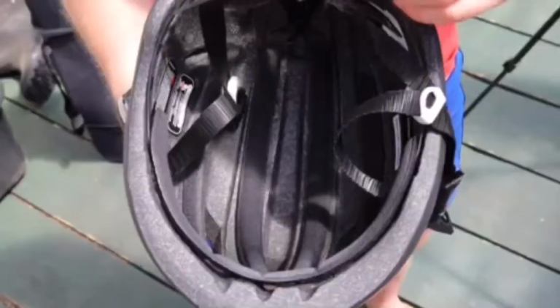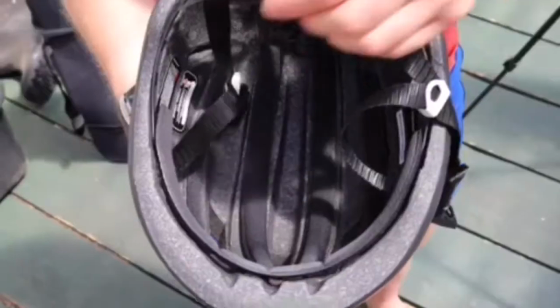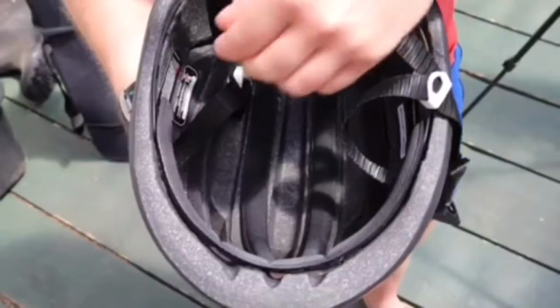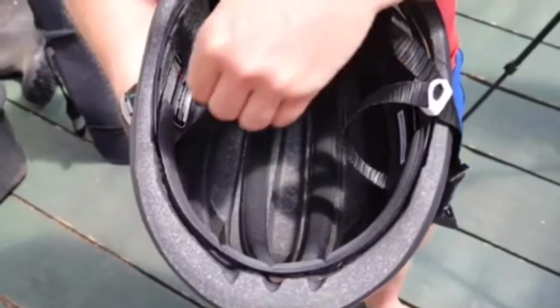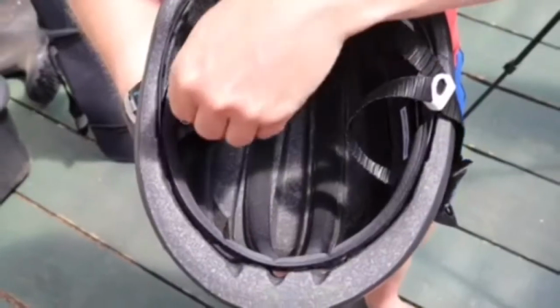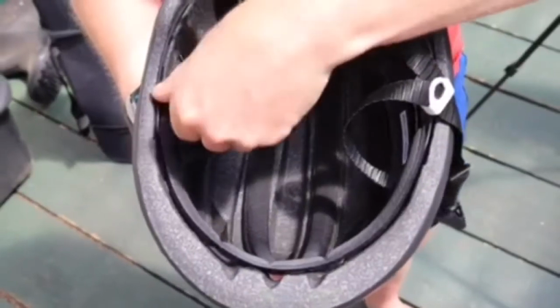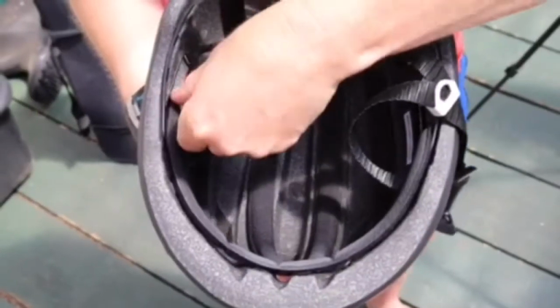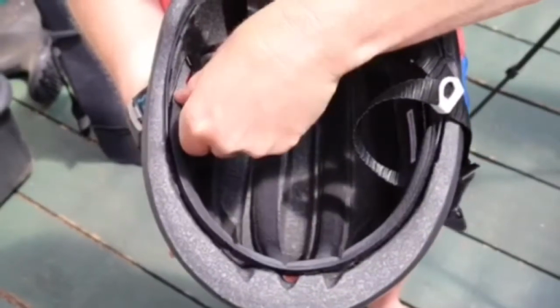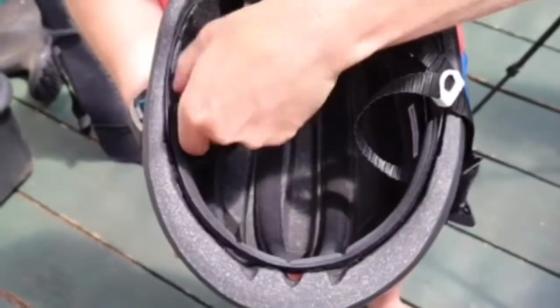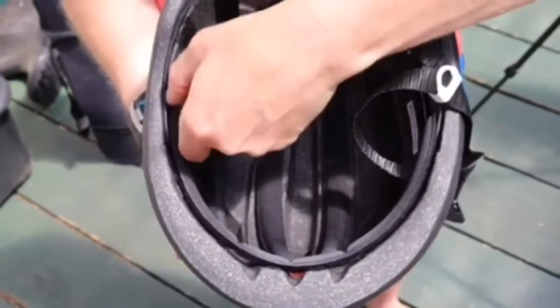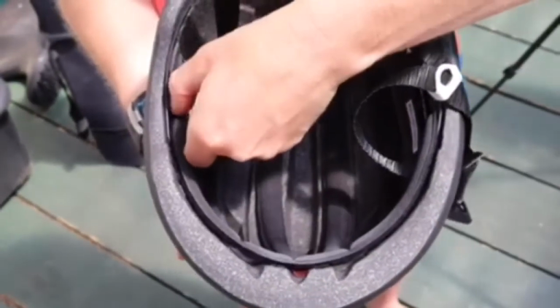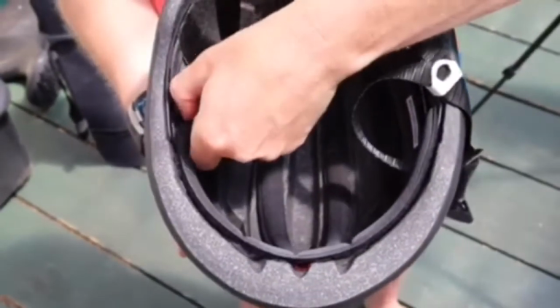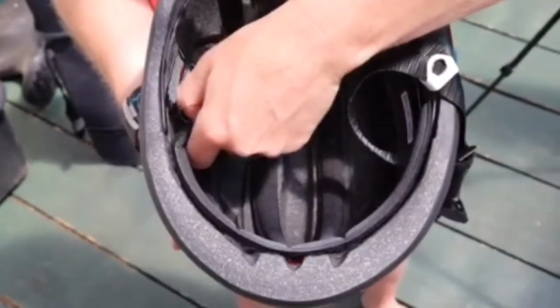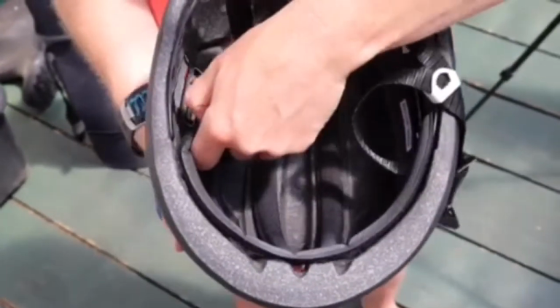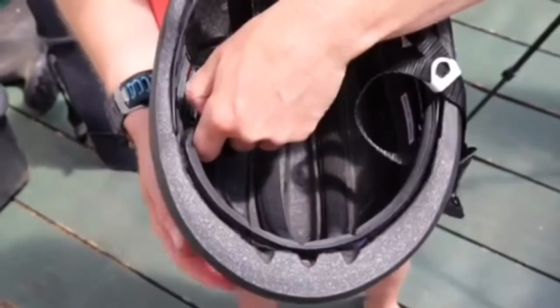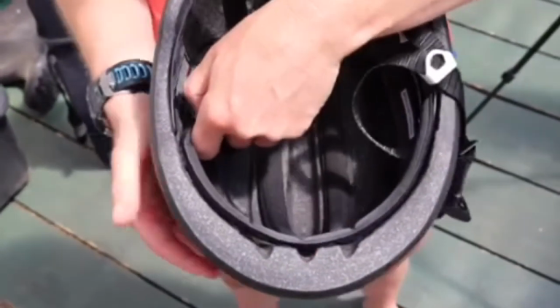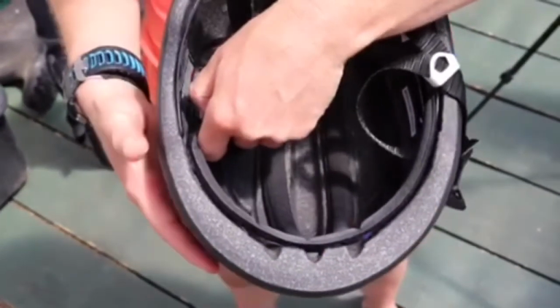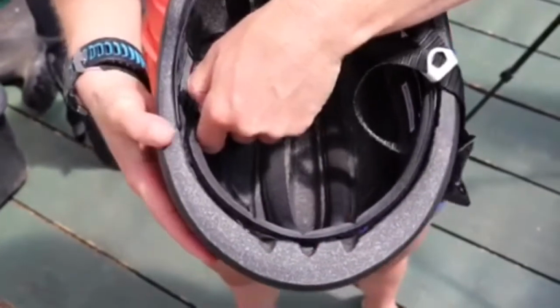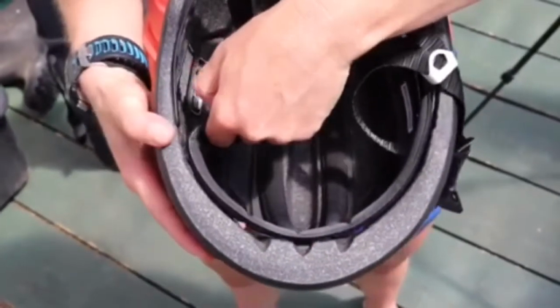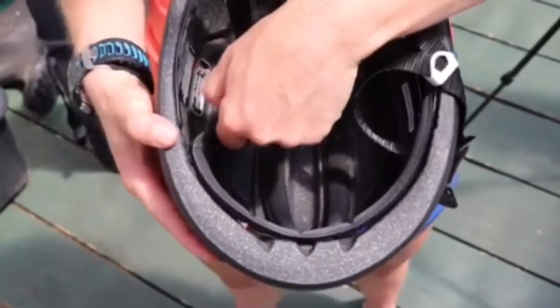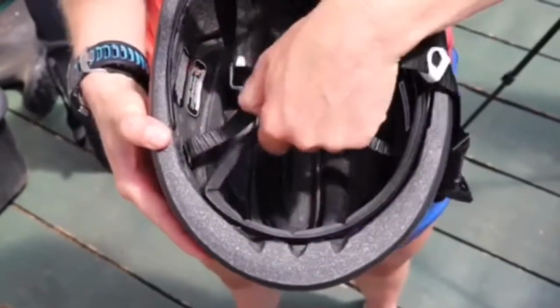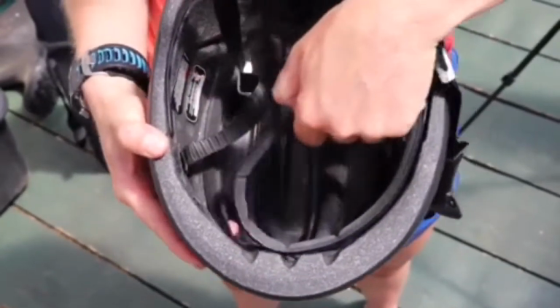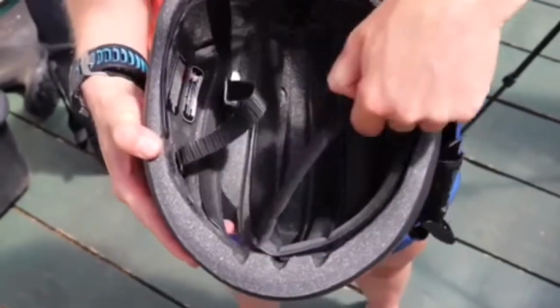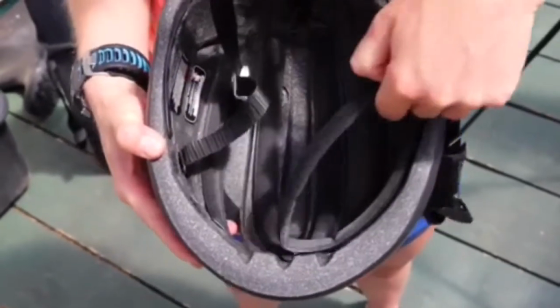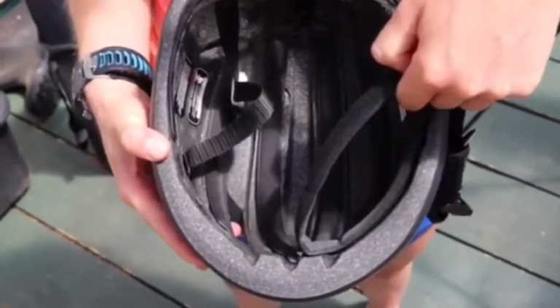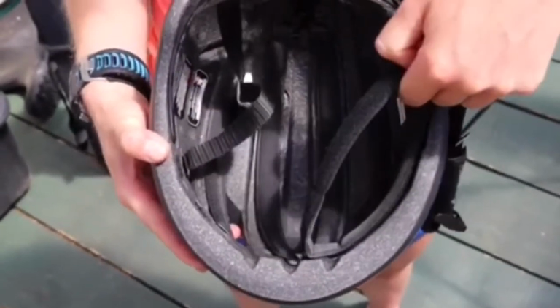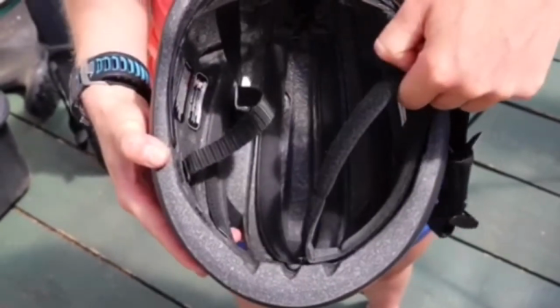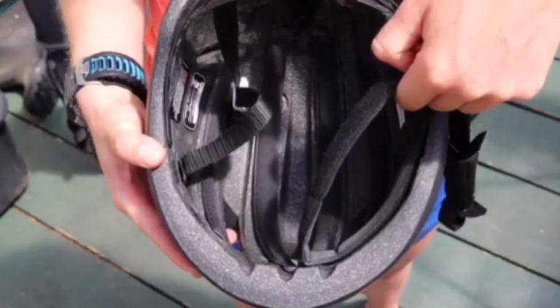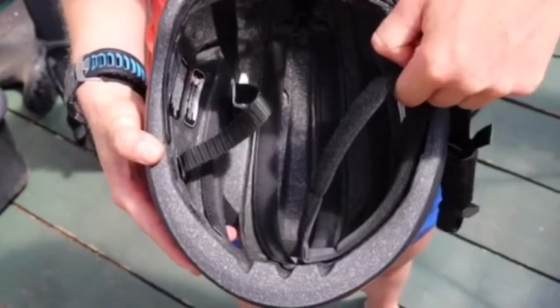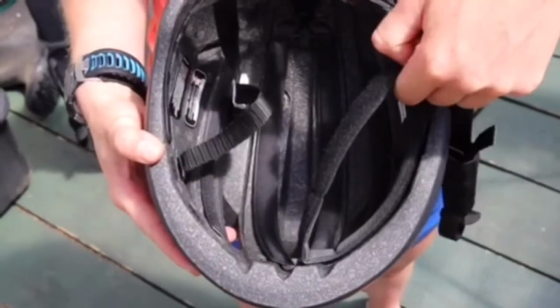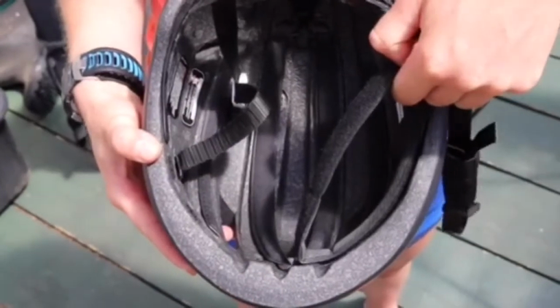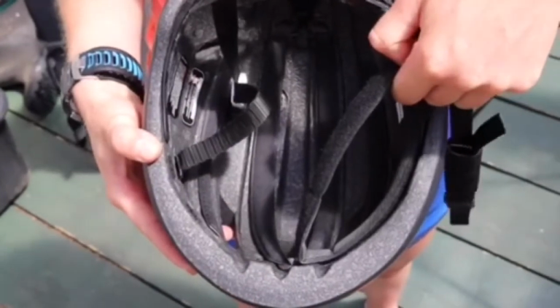It's got good padding underneath the helmet which you can also remove and pop in the wash to keep it clean and smell free.